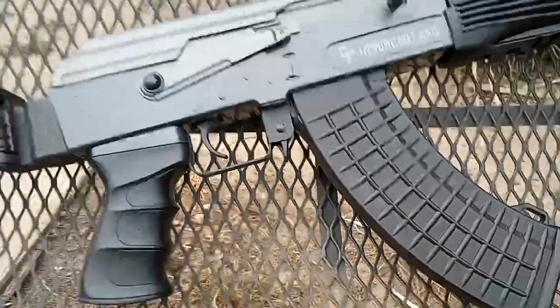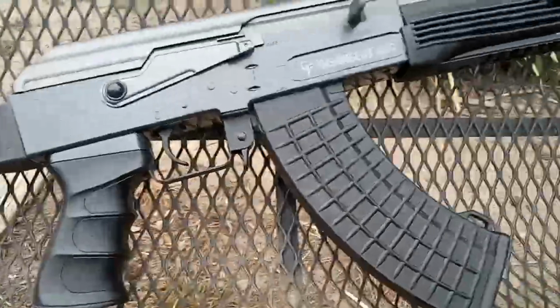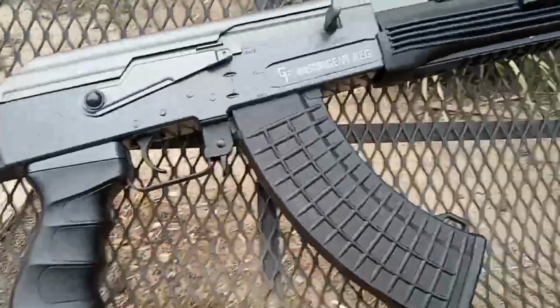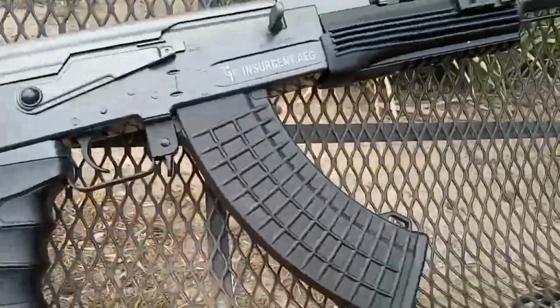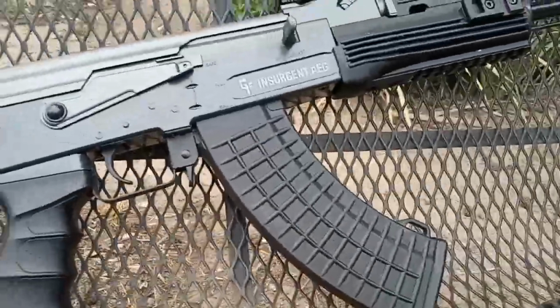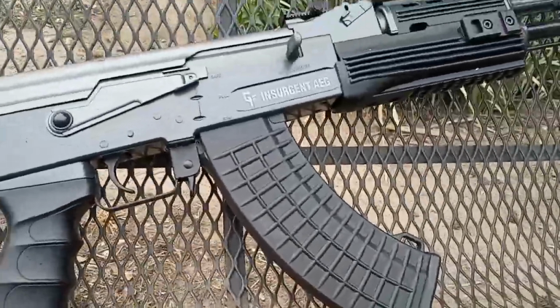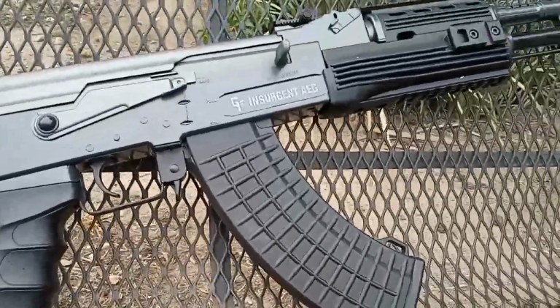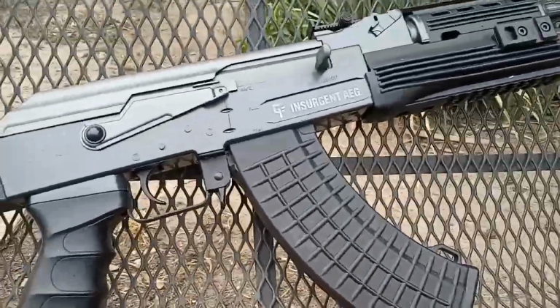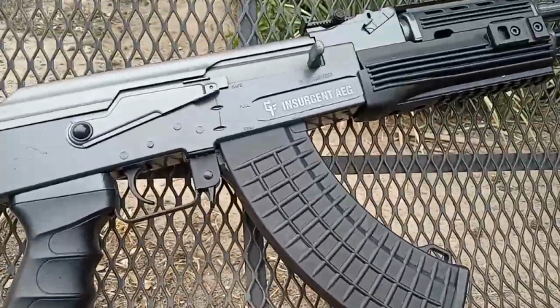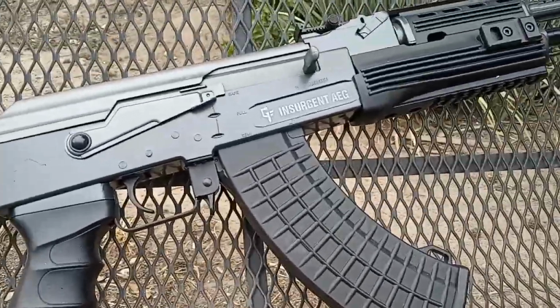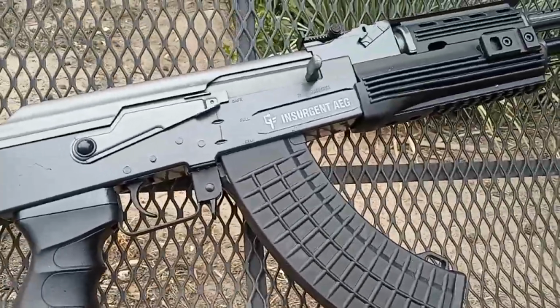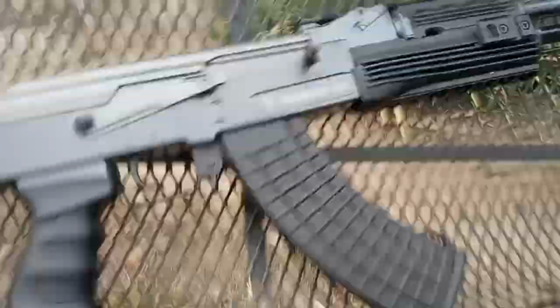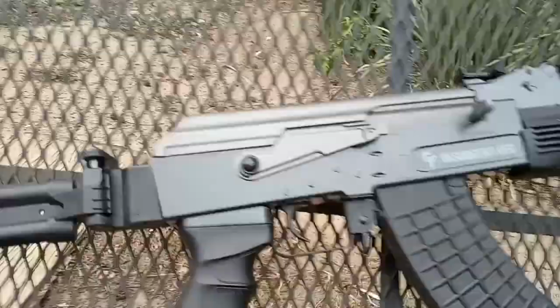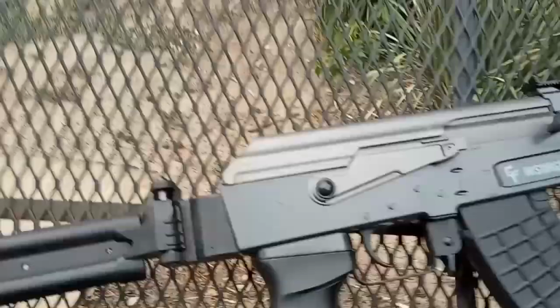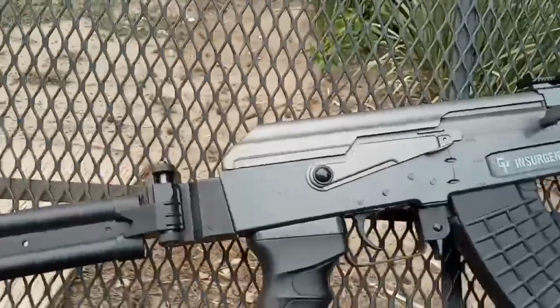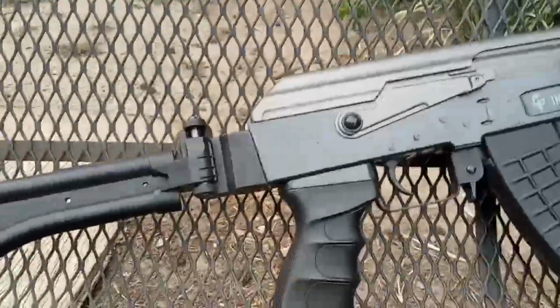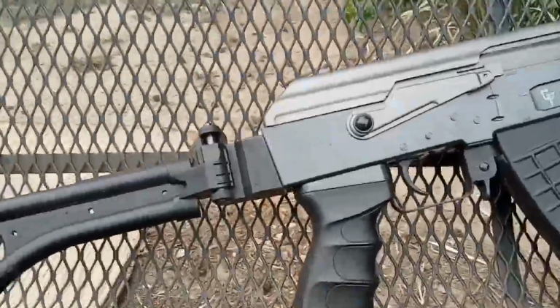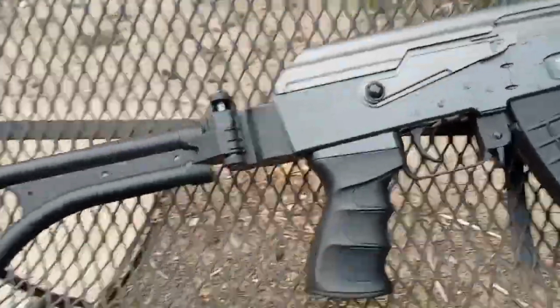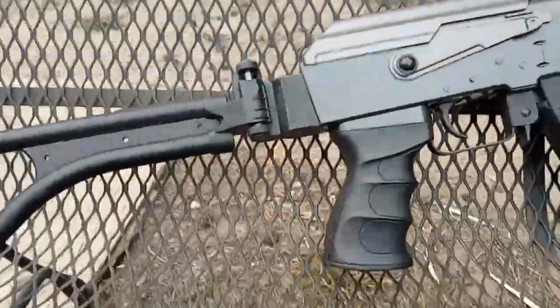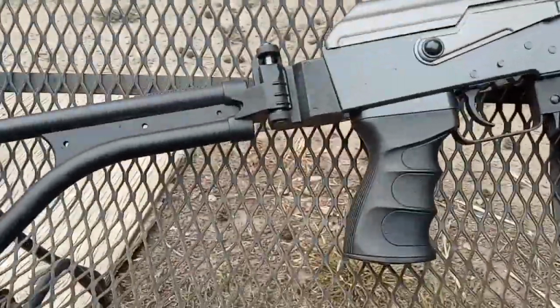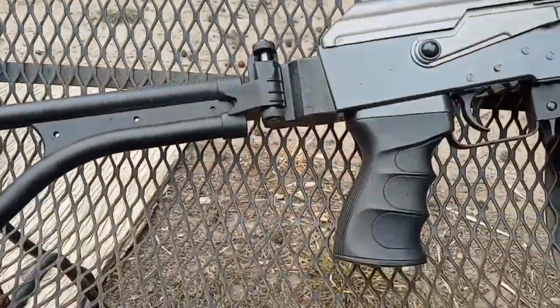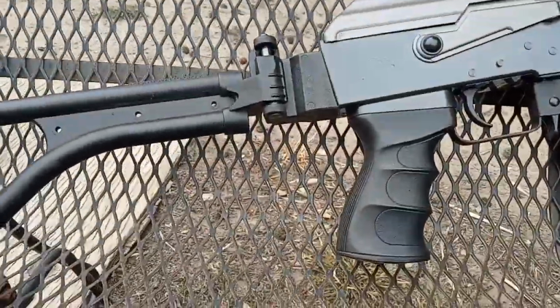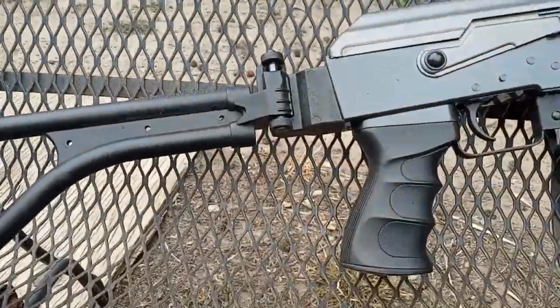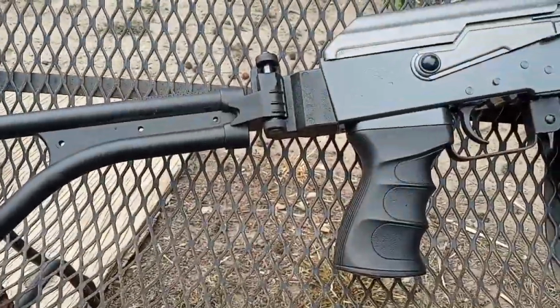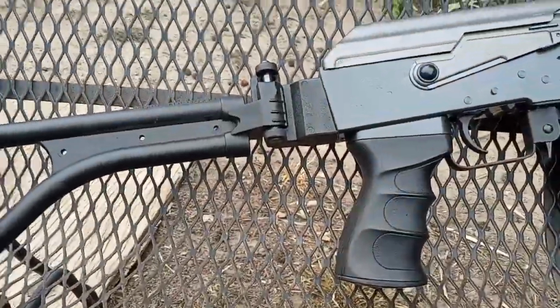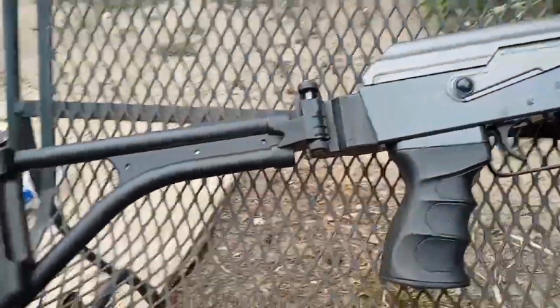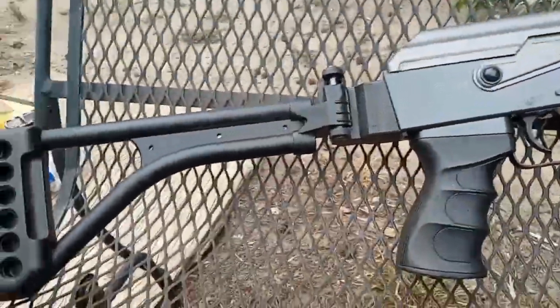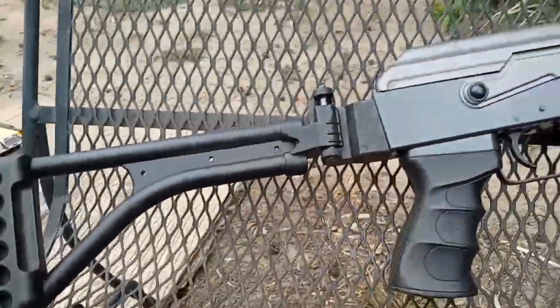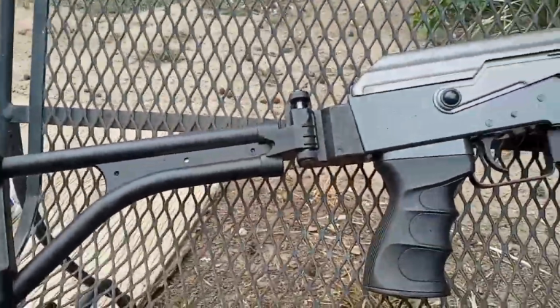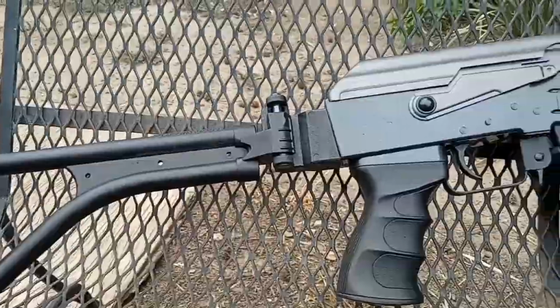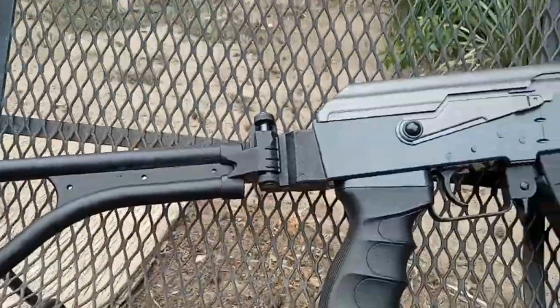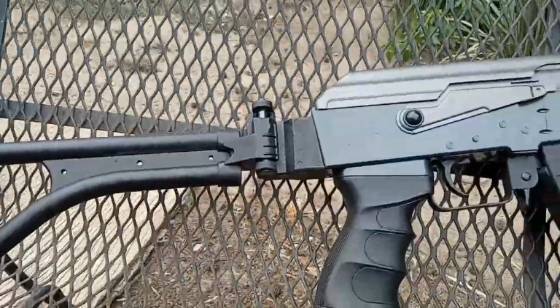Hello, today we will be reviewing the Insurgent AEG made by Gameface.